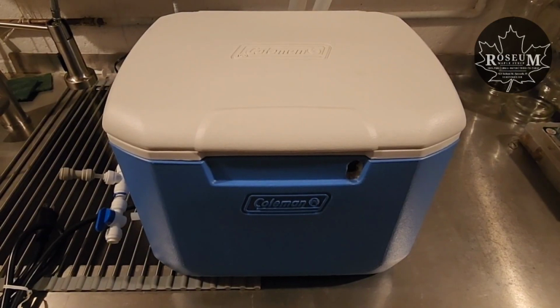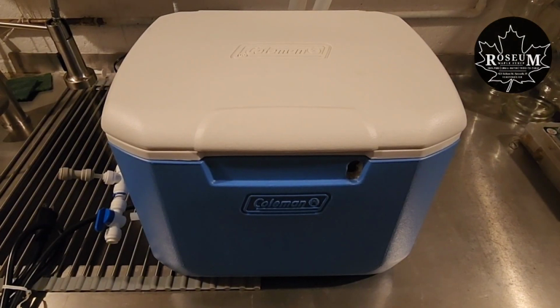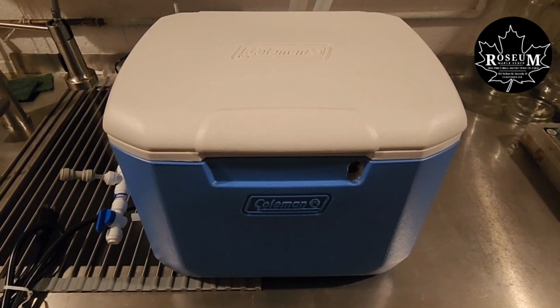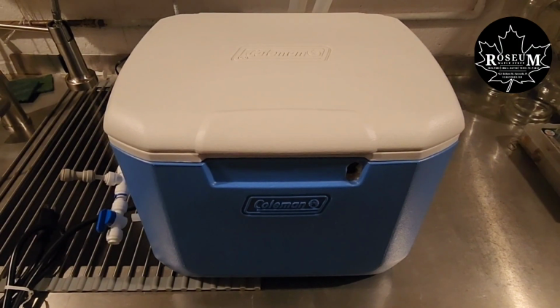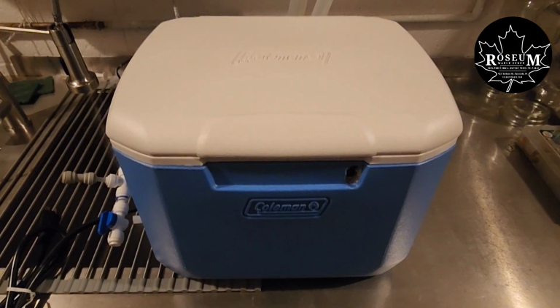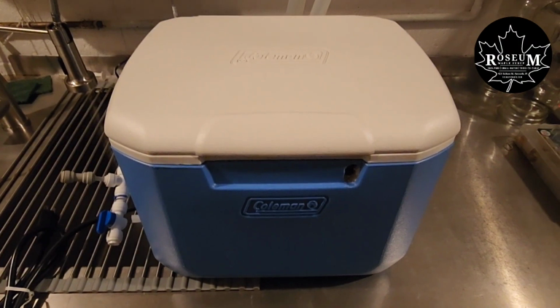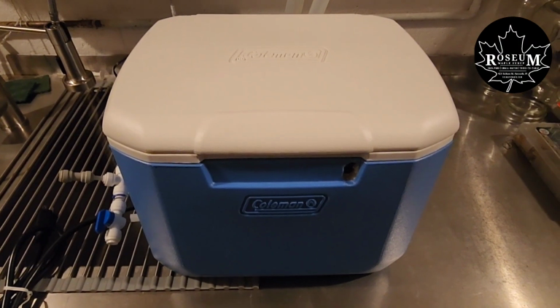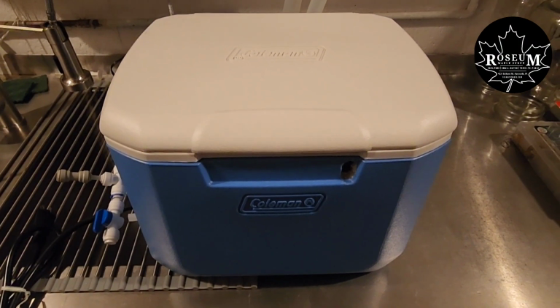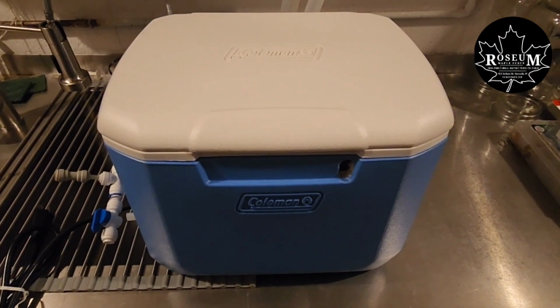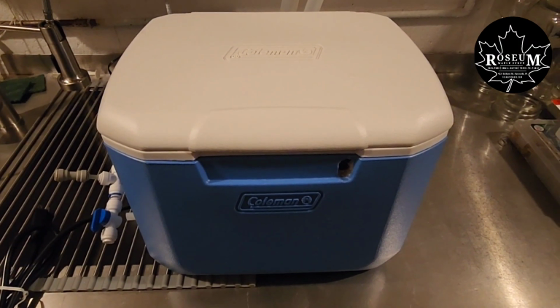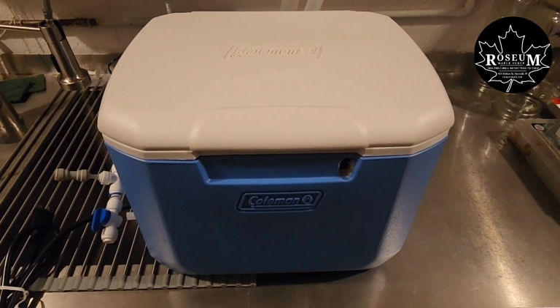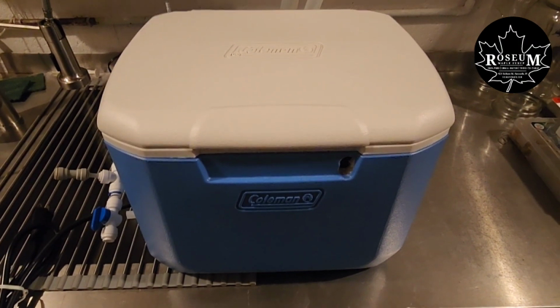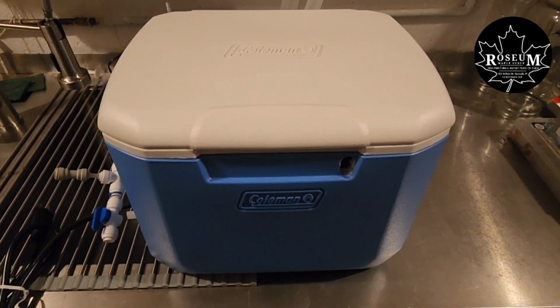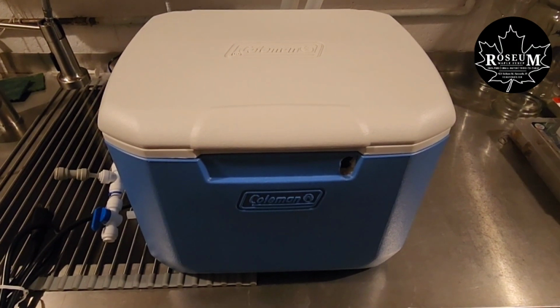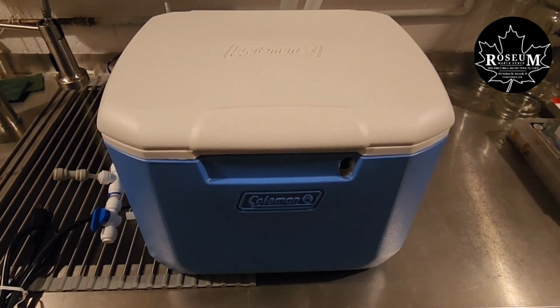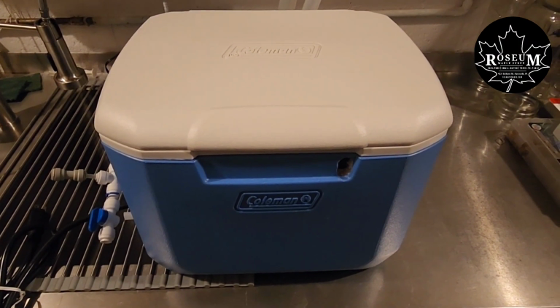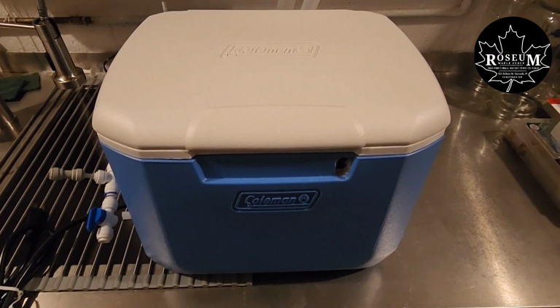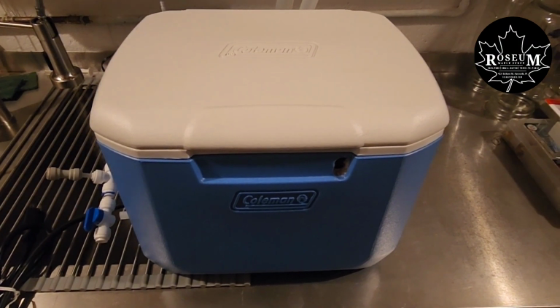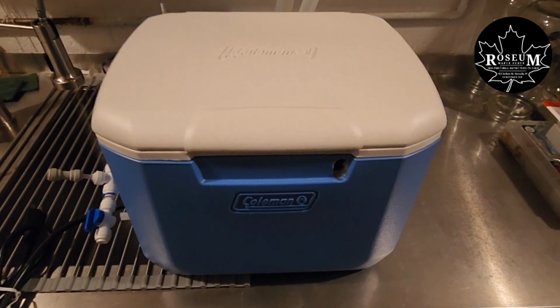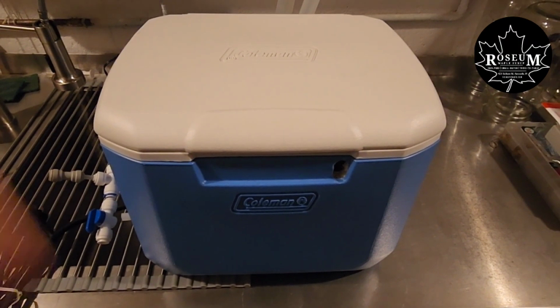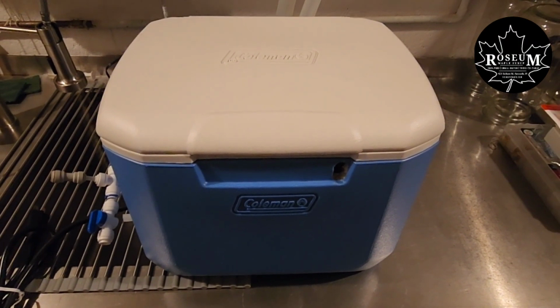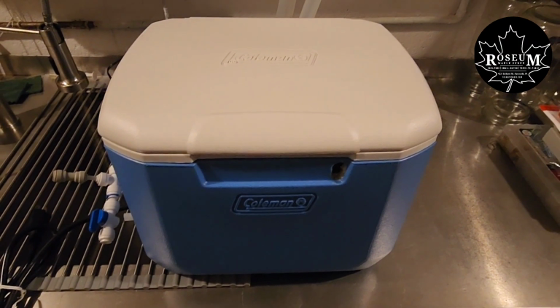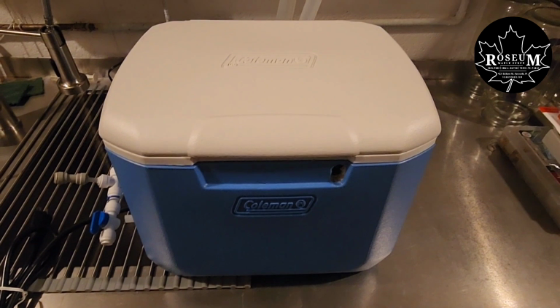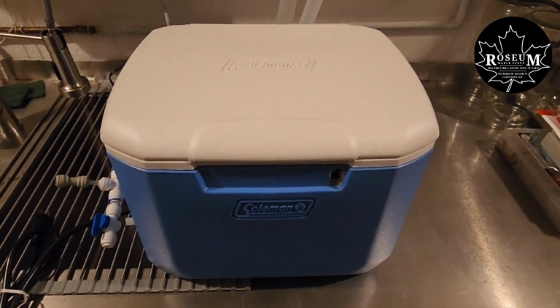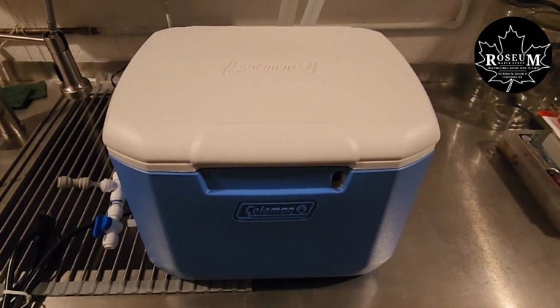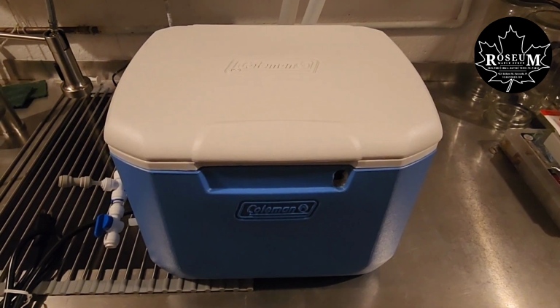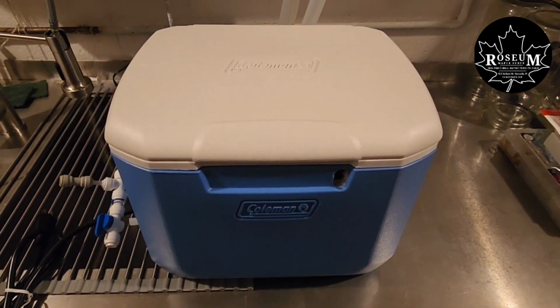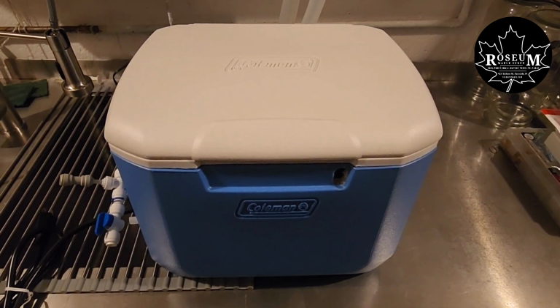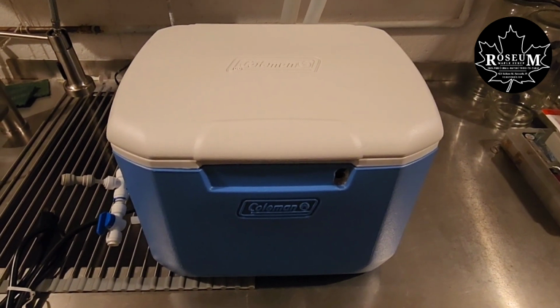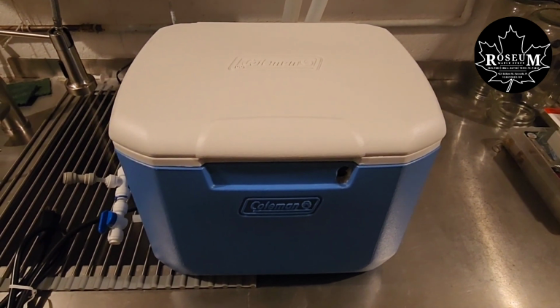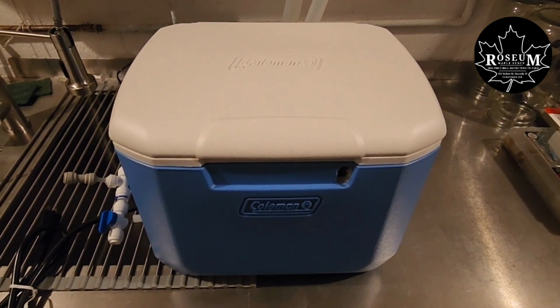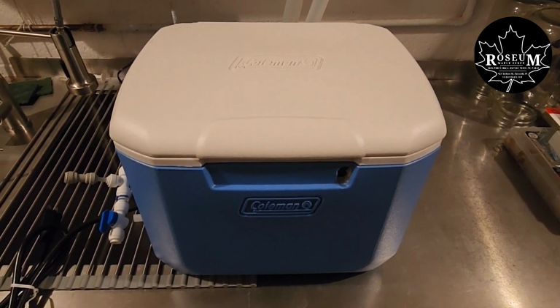Dan here at Rosie and Maple. Today I want to give you a quick overview of a second vacuum setup that we've made.